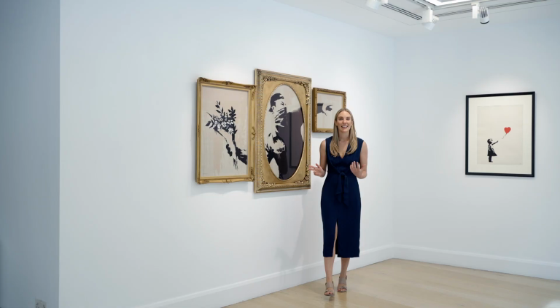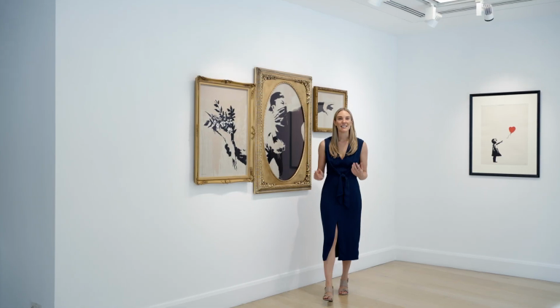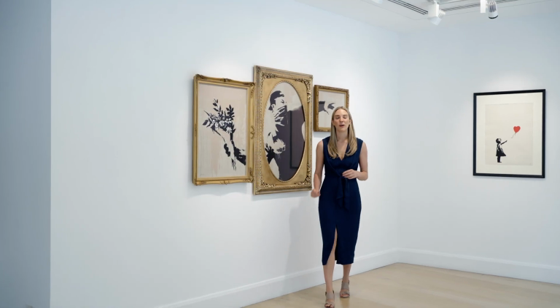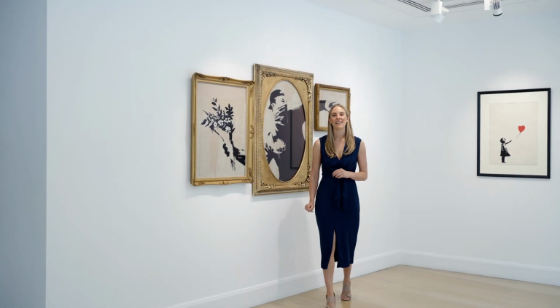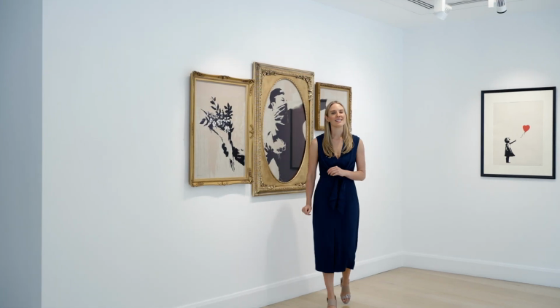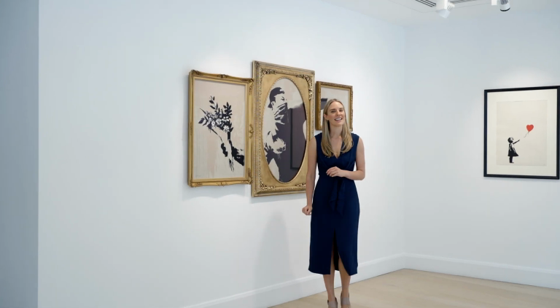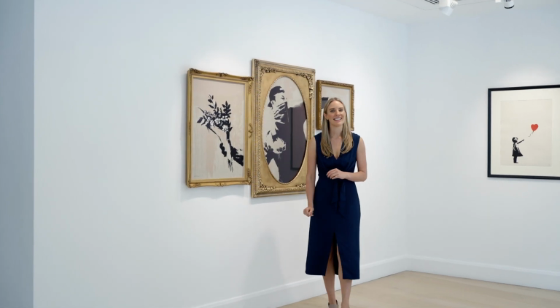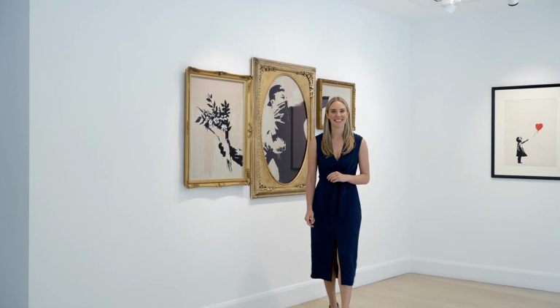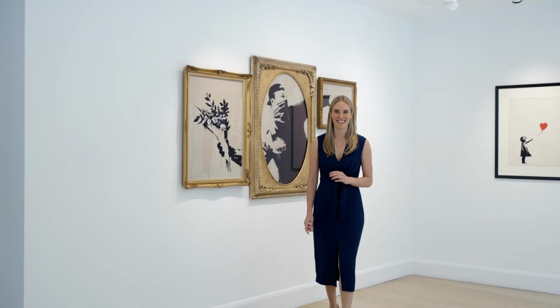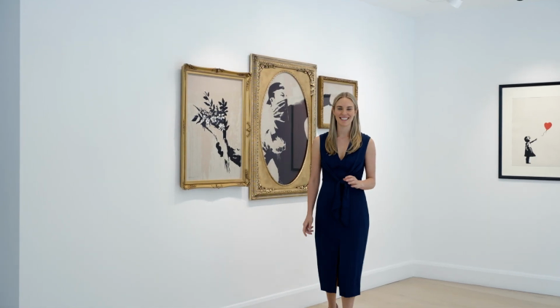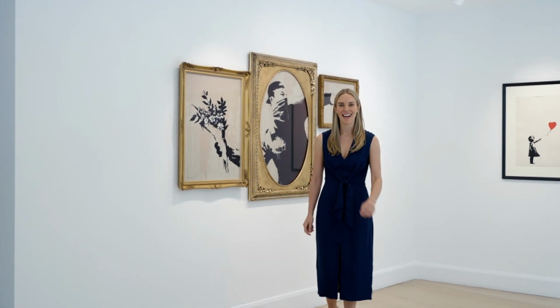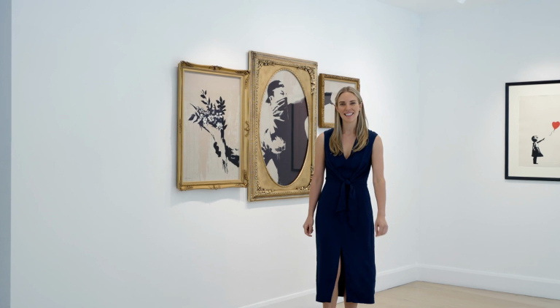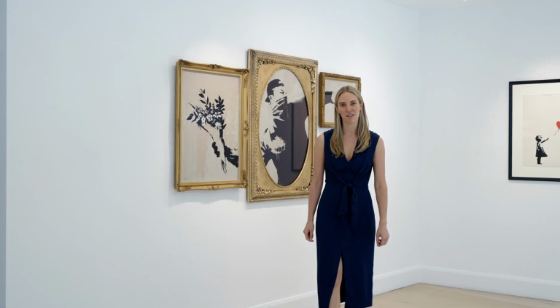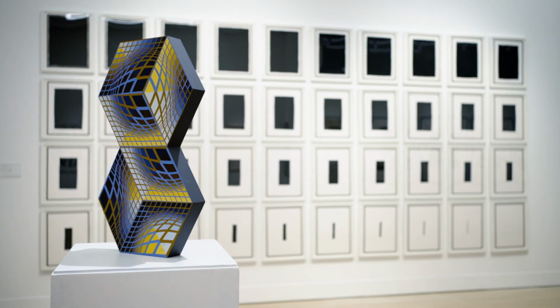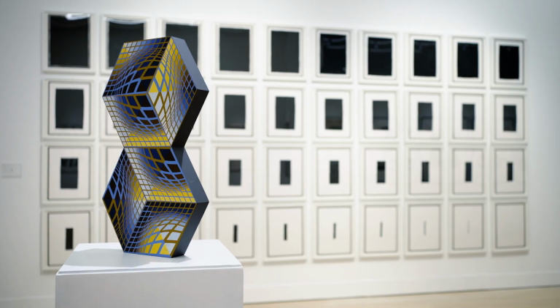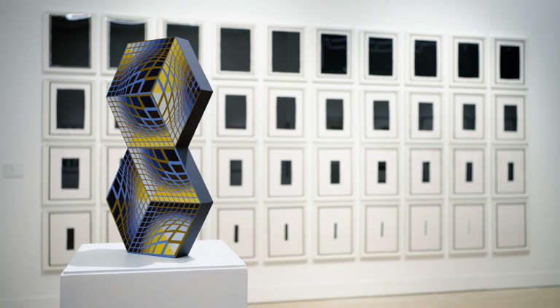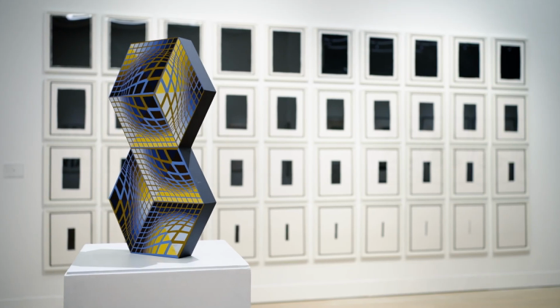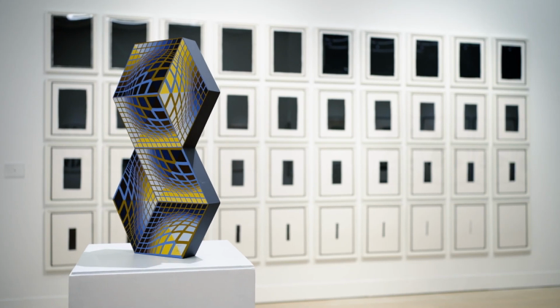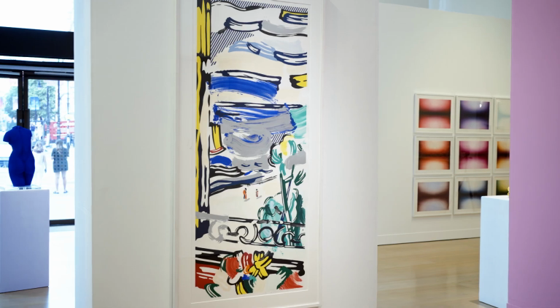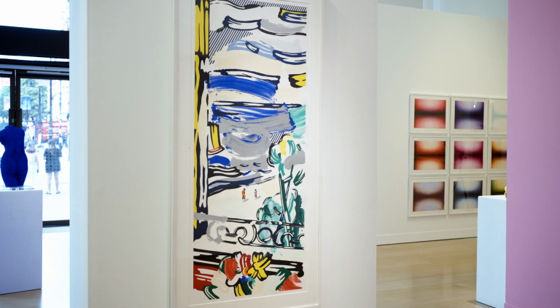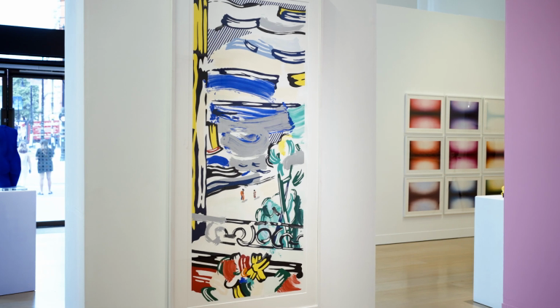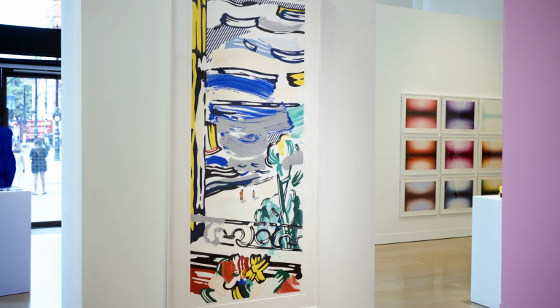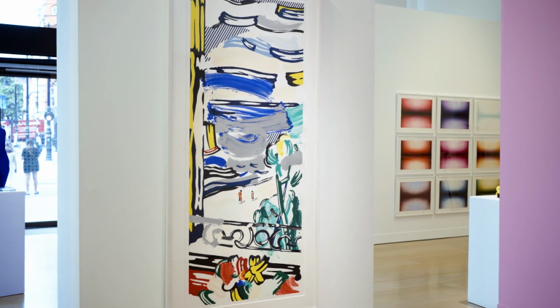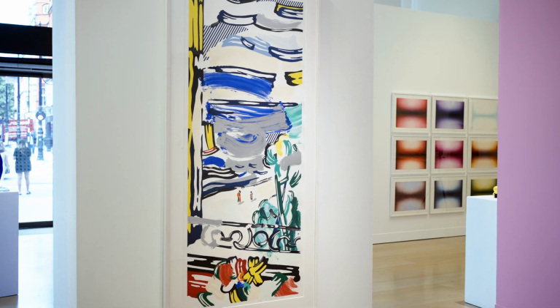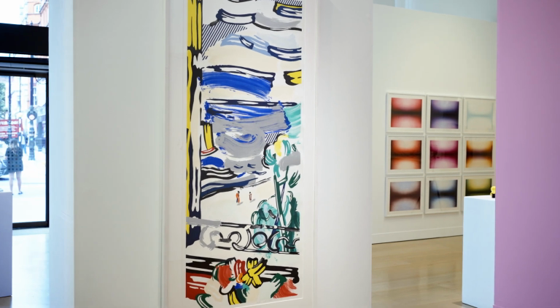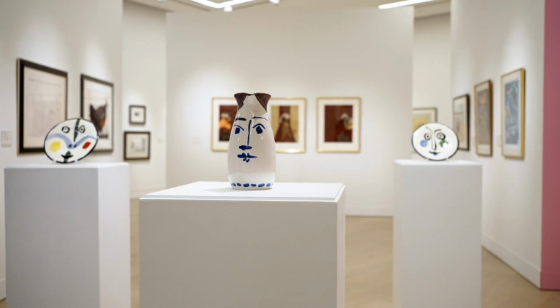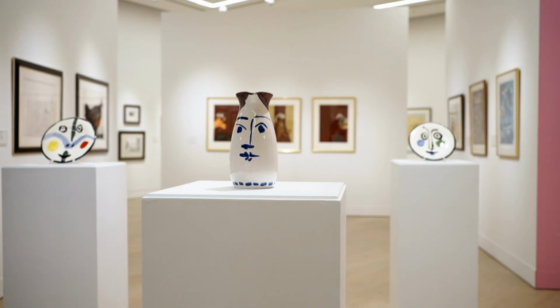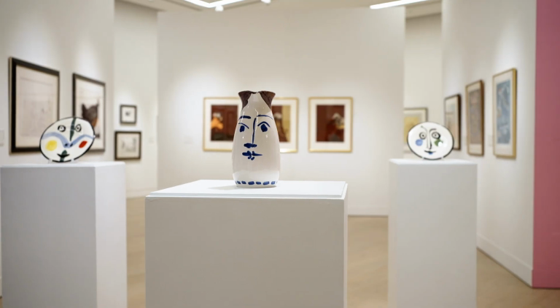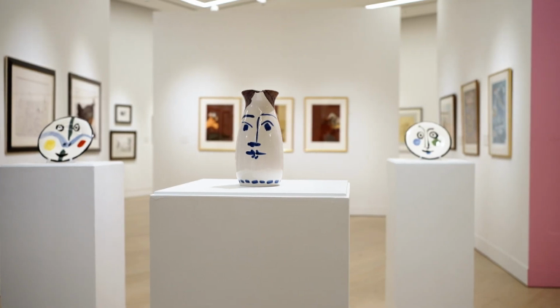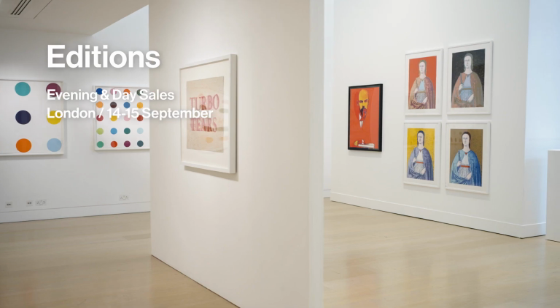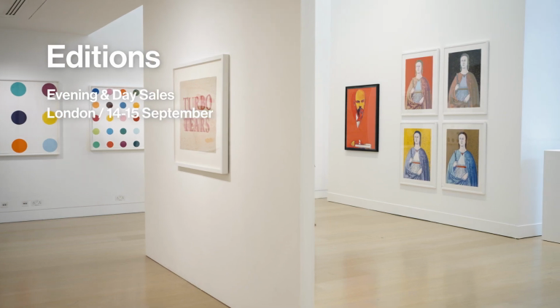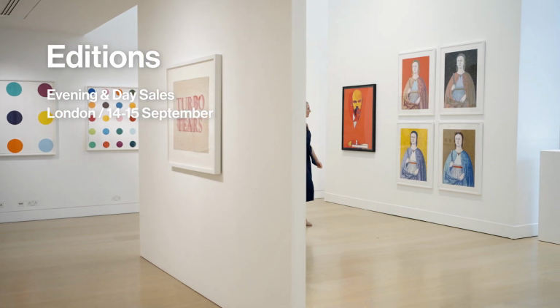These works just hint at the exciting variety of editions included in our auctions next week.